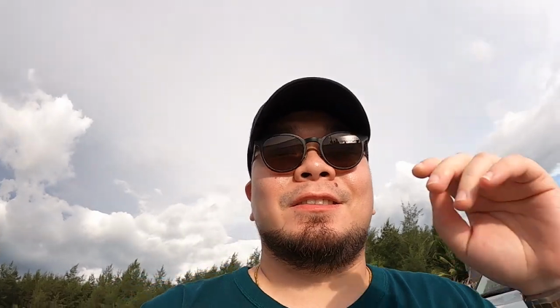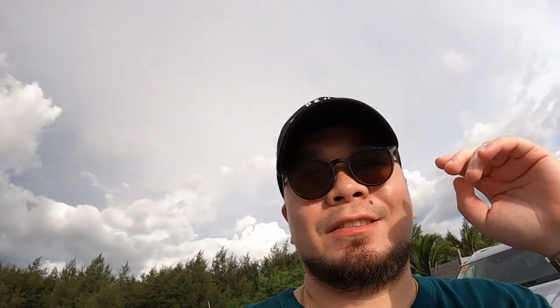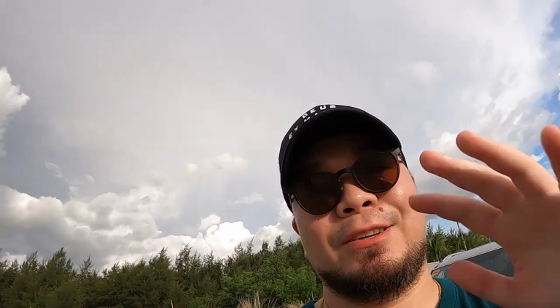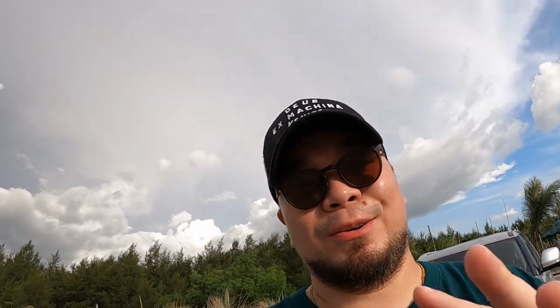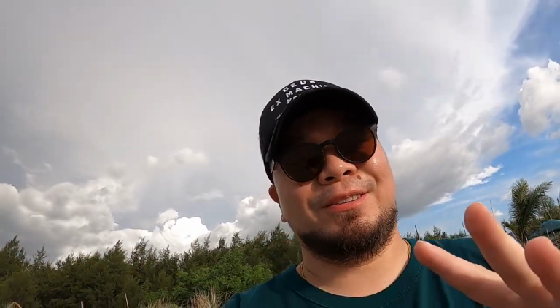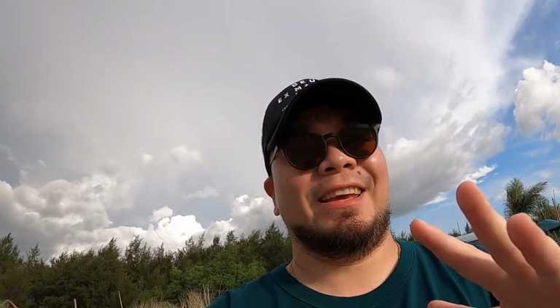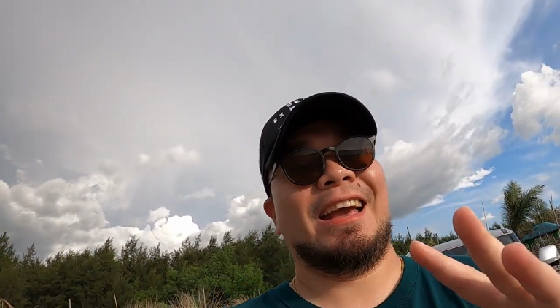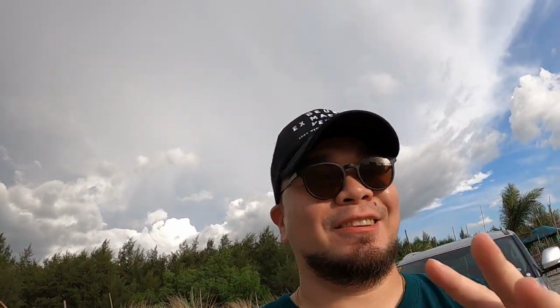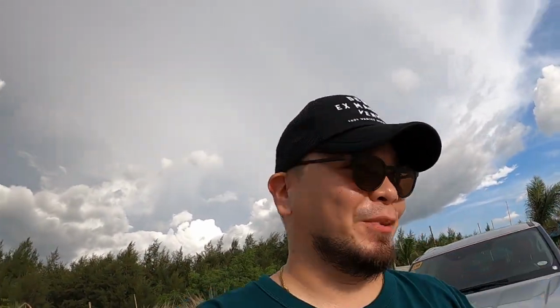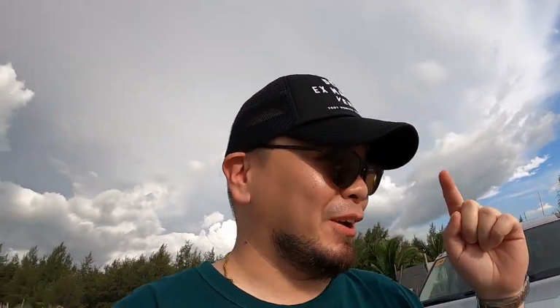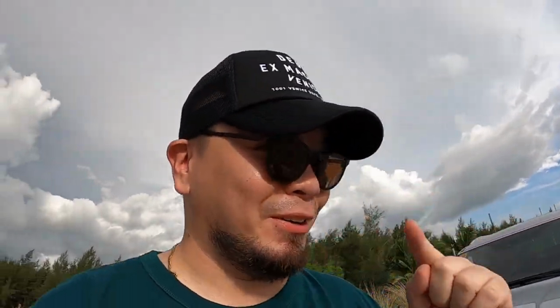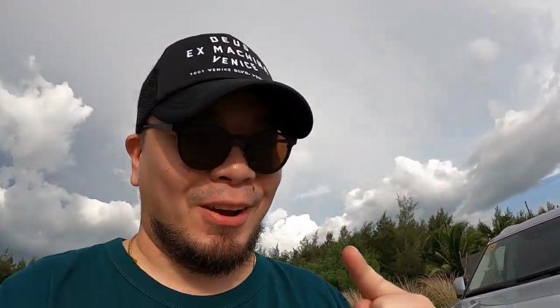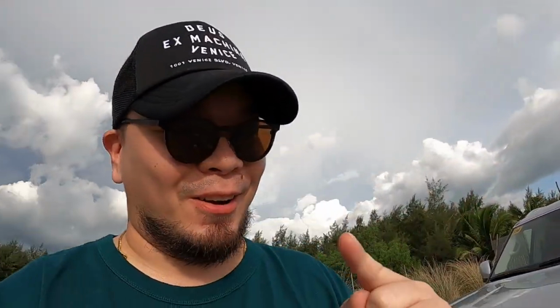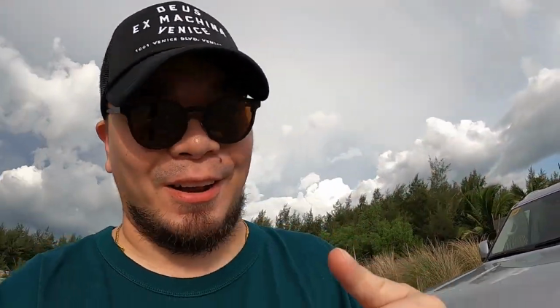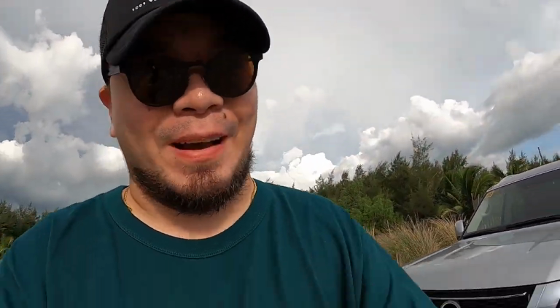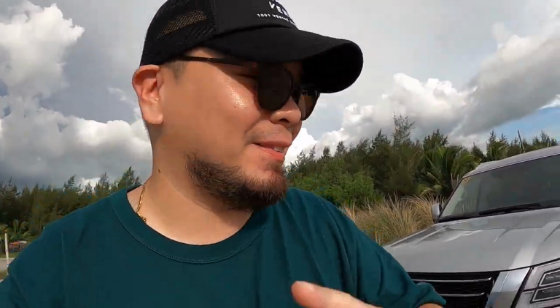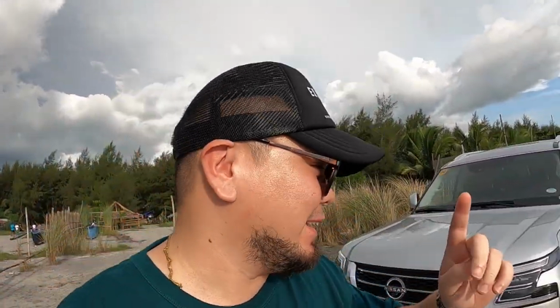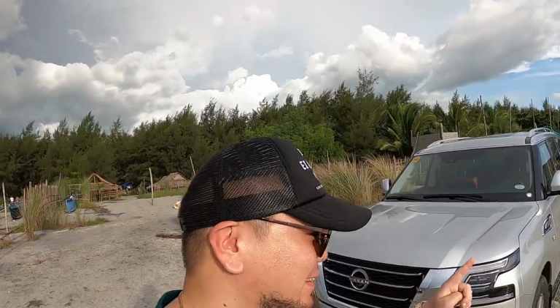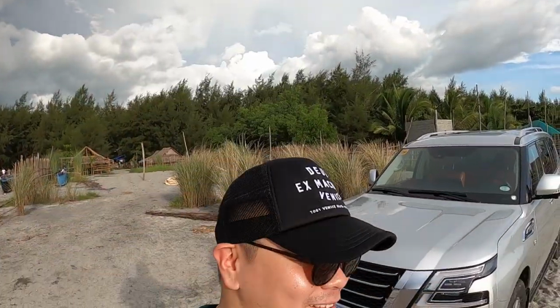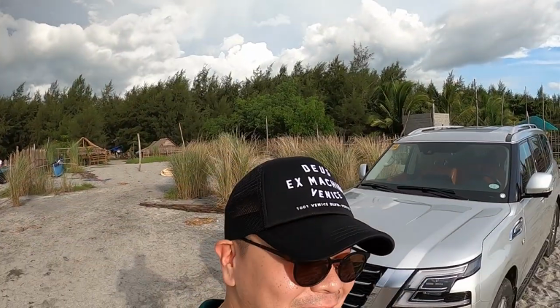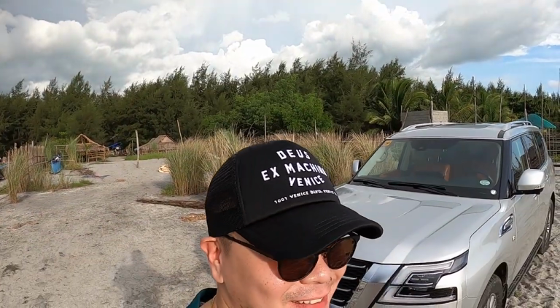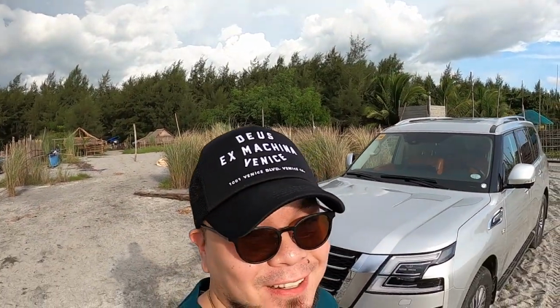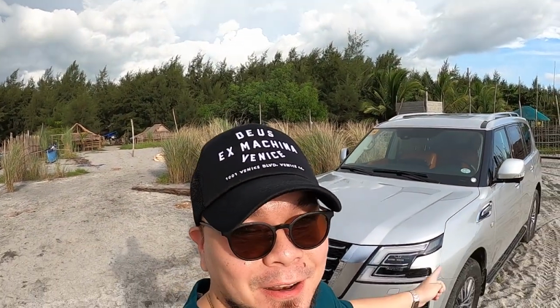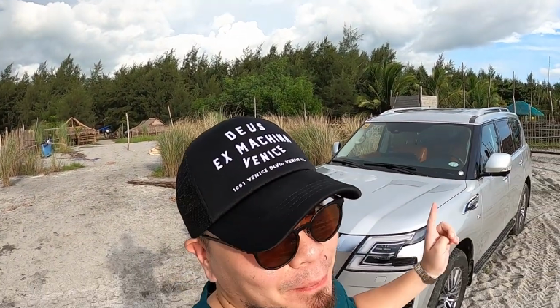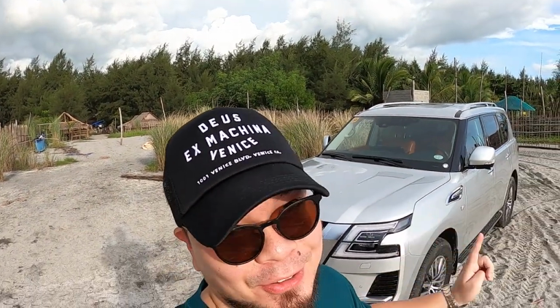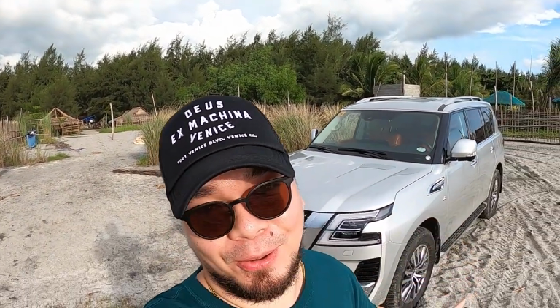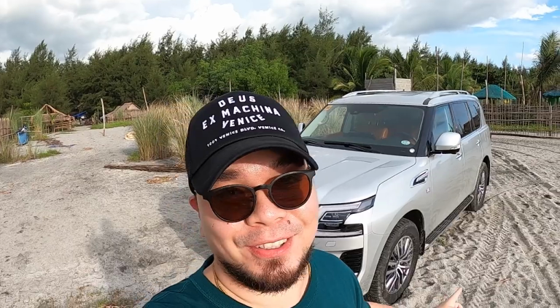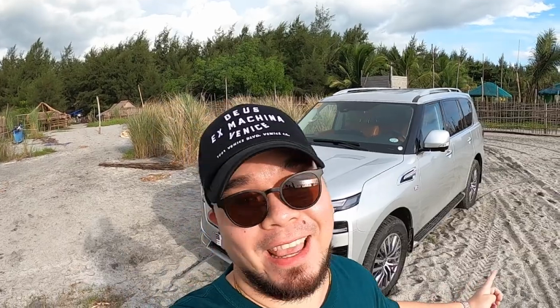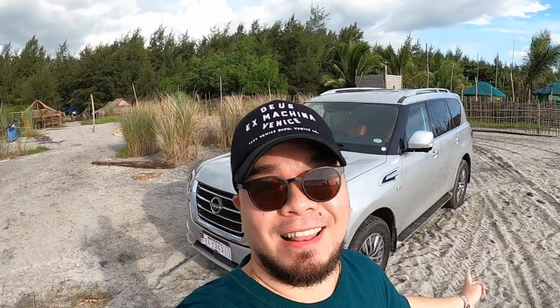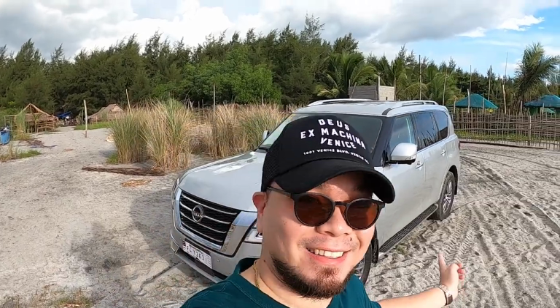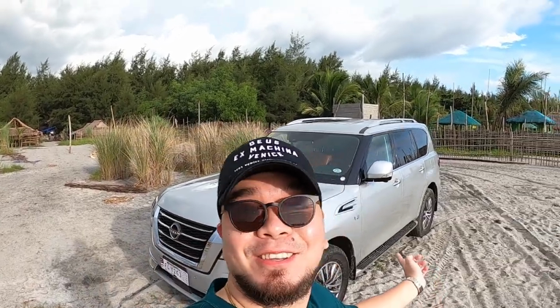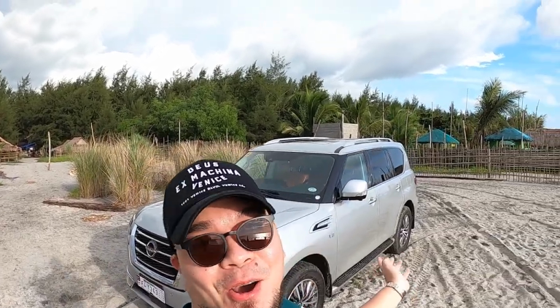So today guys, we're gonna talk all about this Nissan Patrol Royale. Let's go!